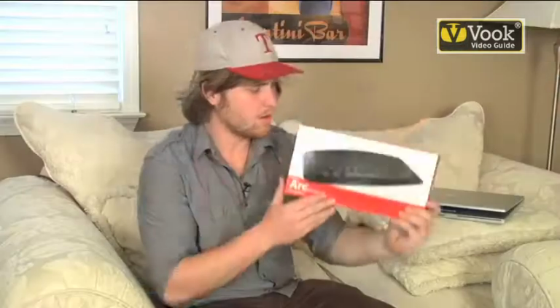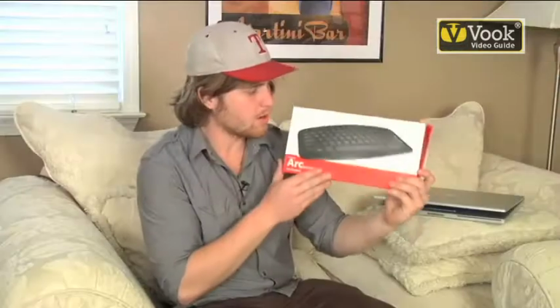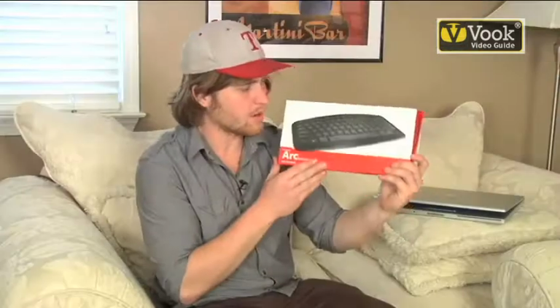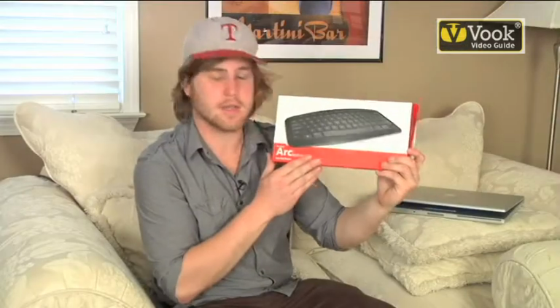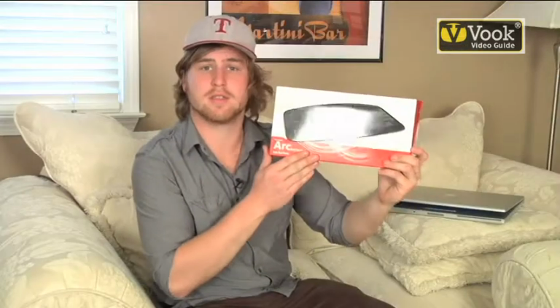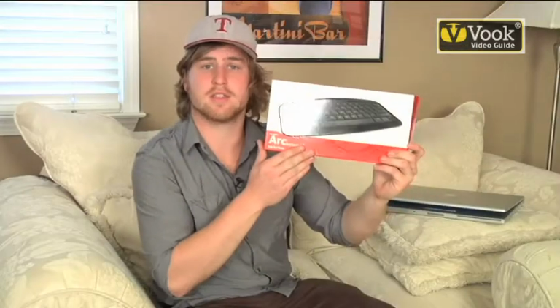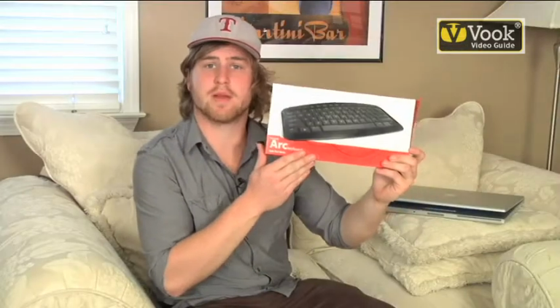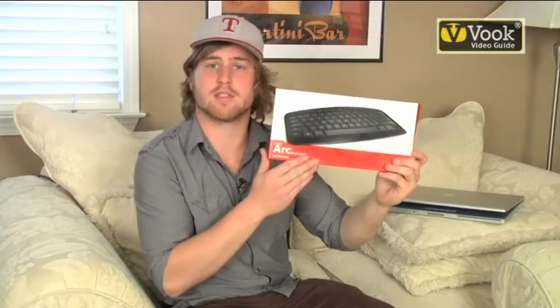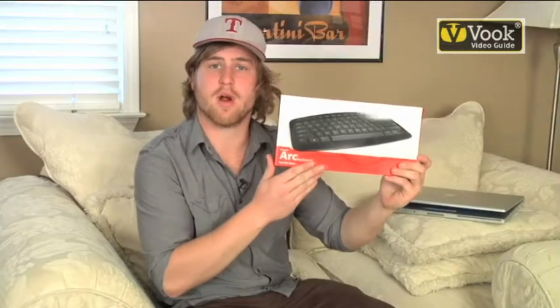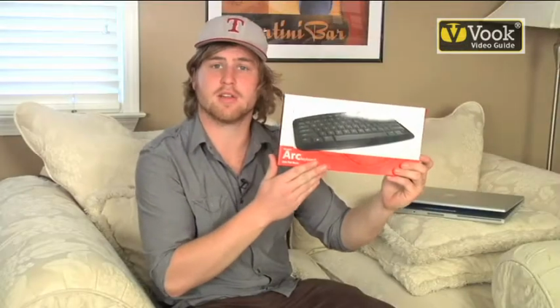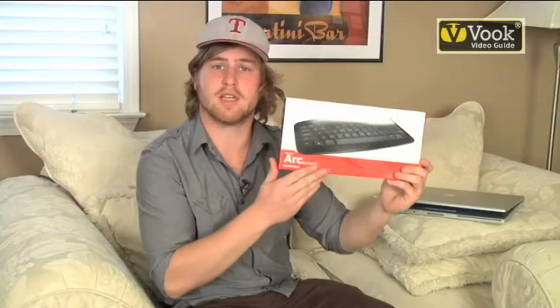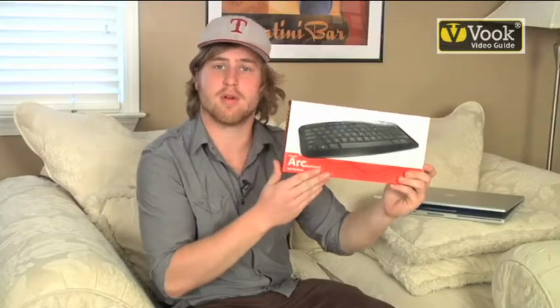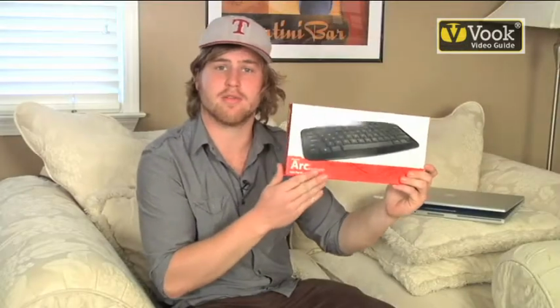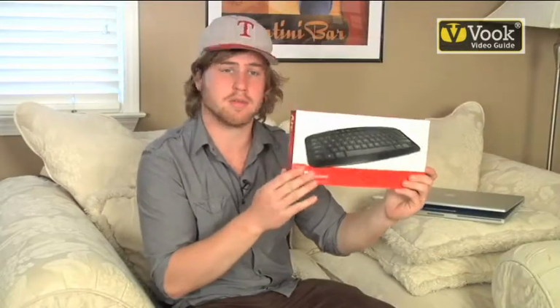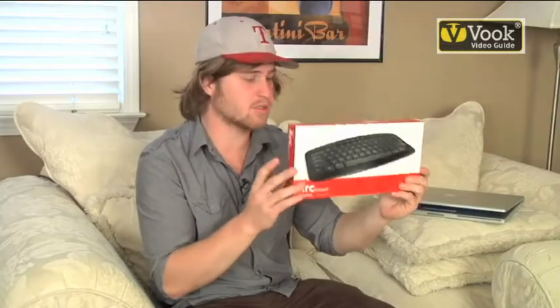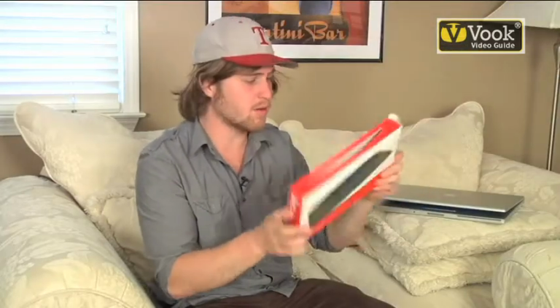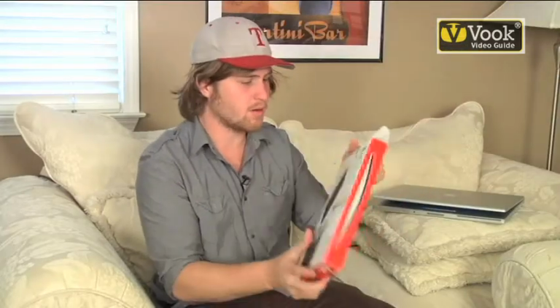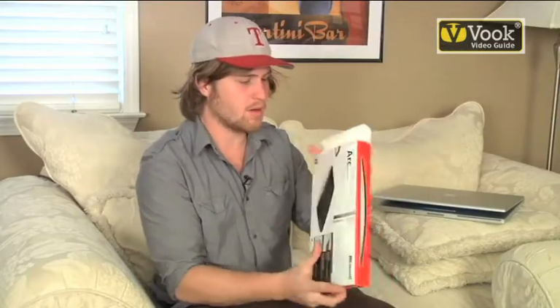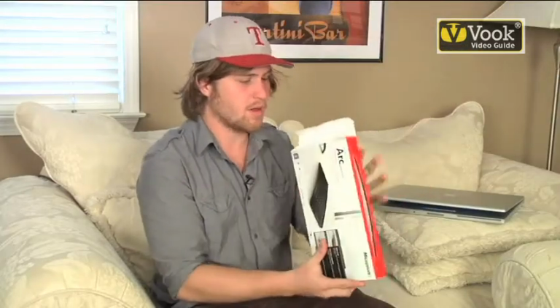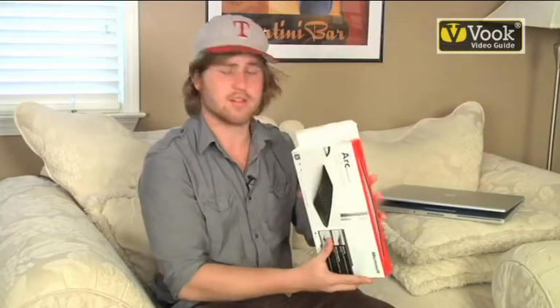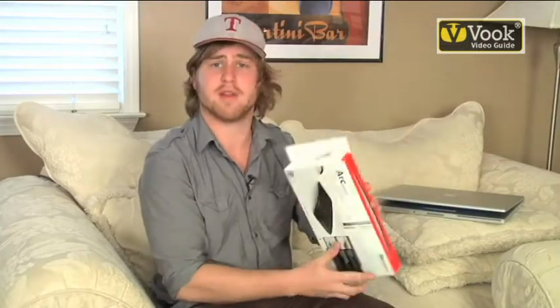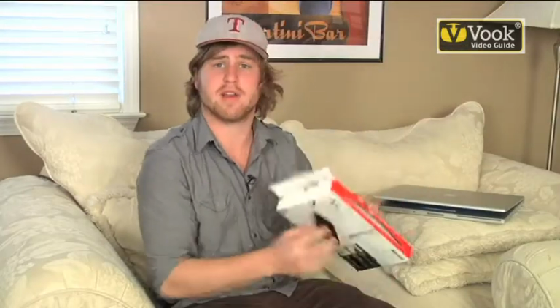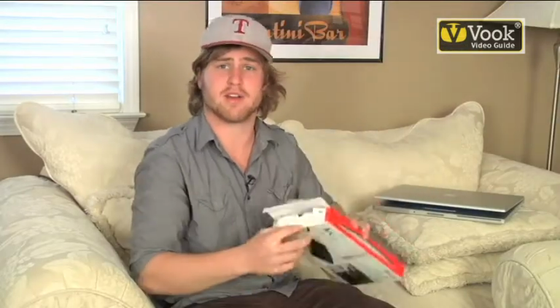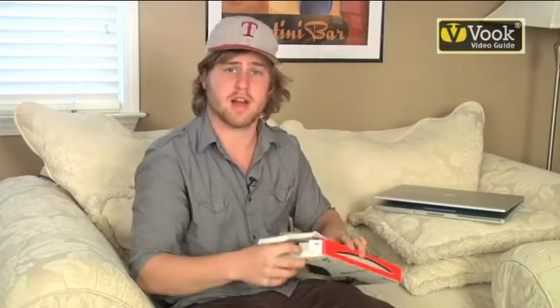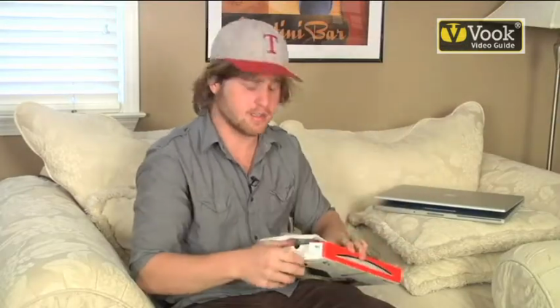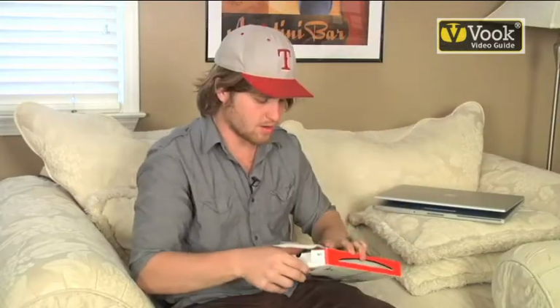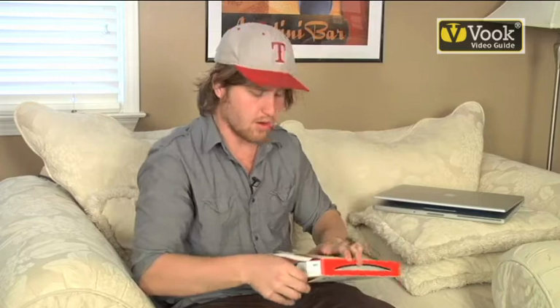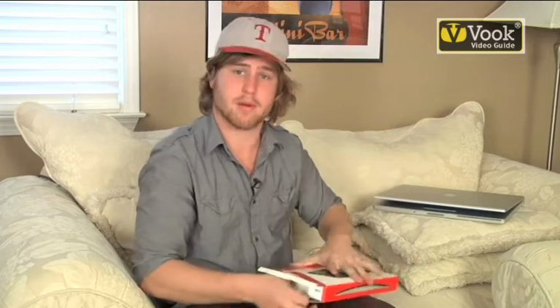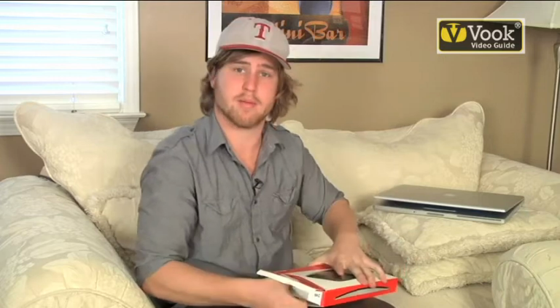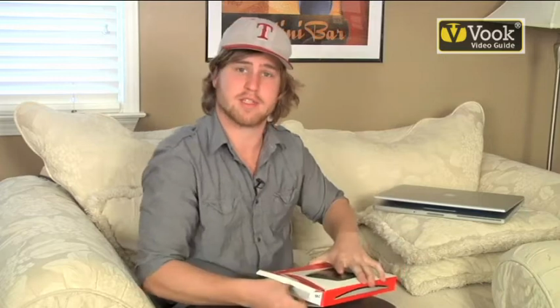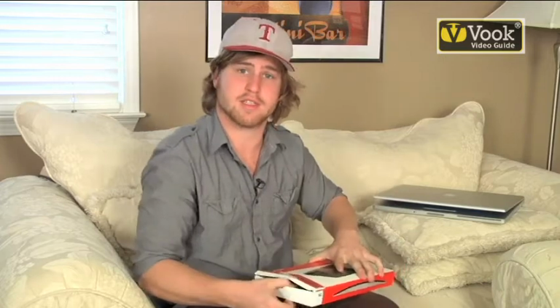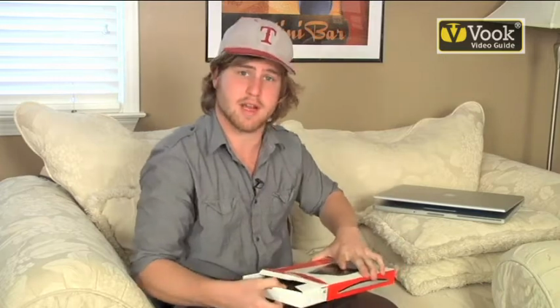Alright guys, just picked this wireless keyboard up from the store. There are many different kinds — they're all pretty much the same.